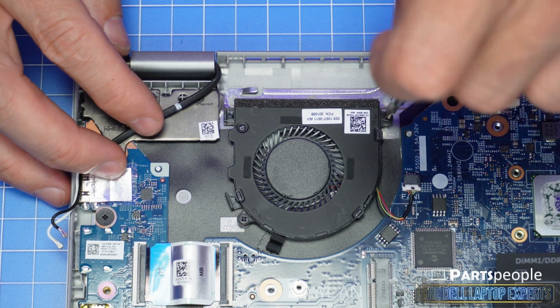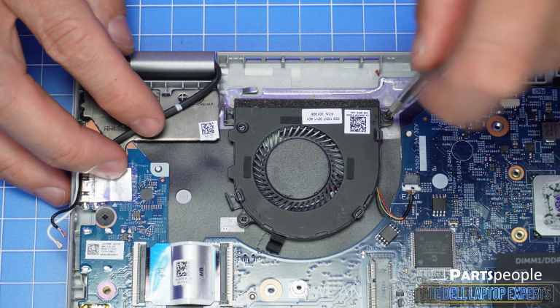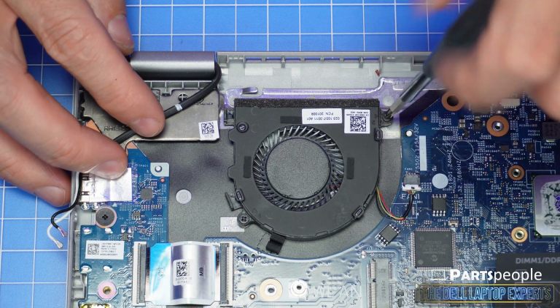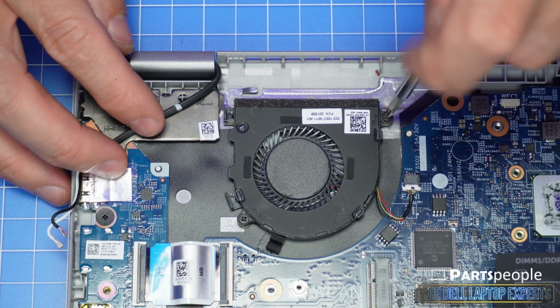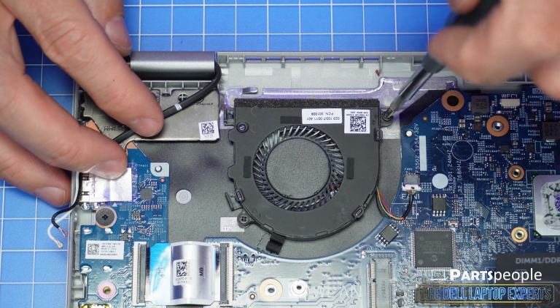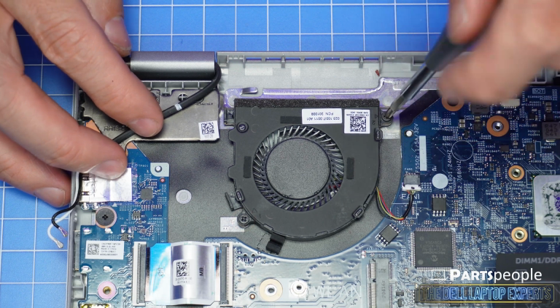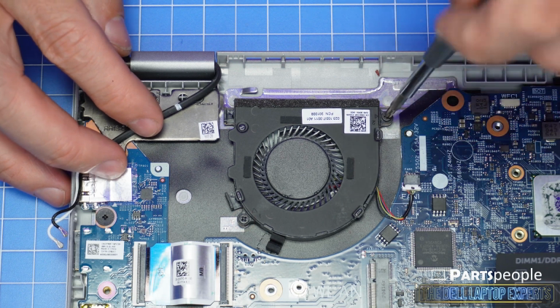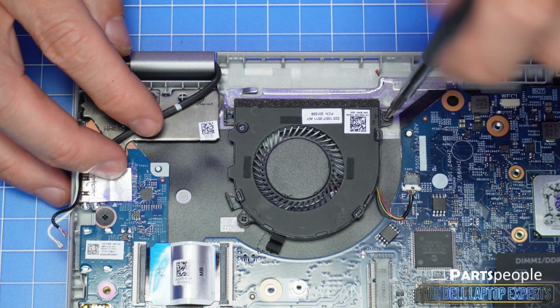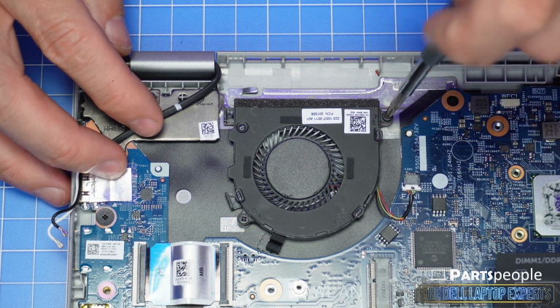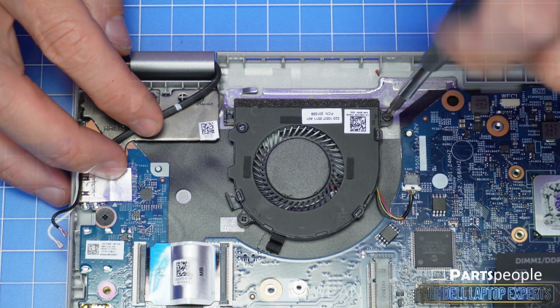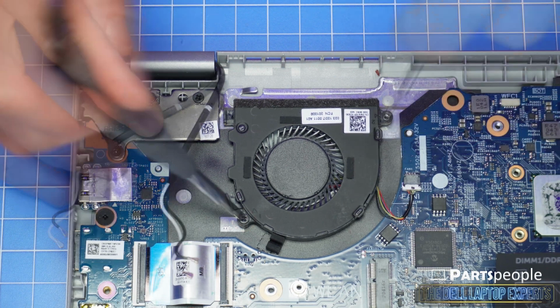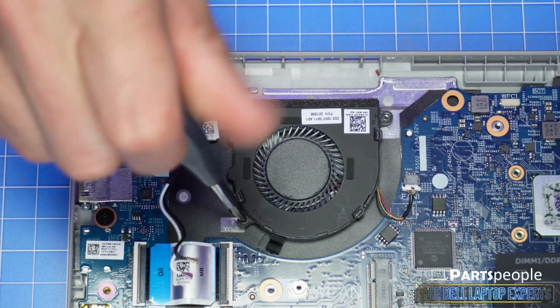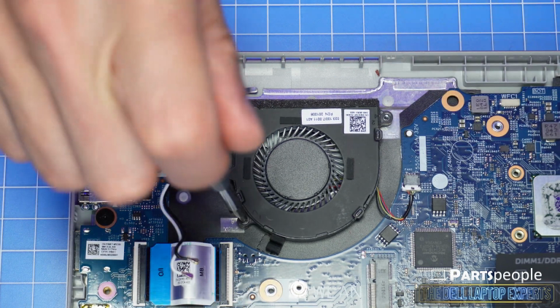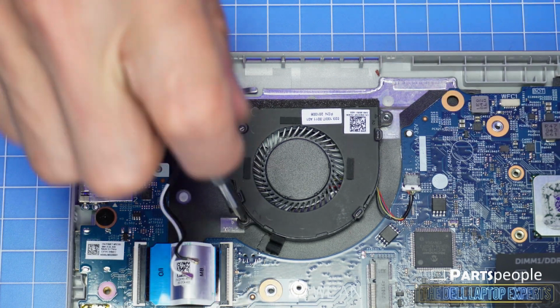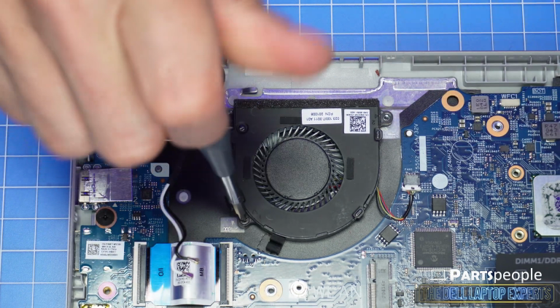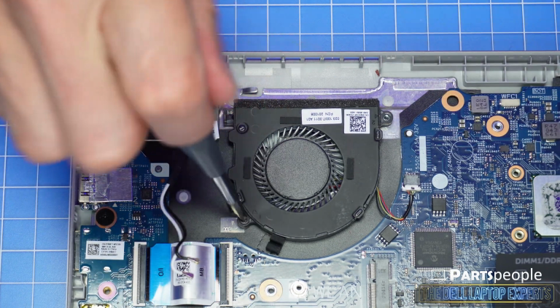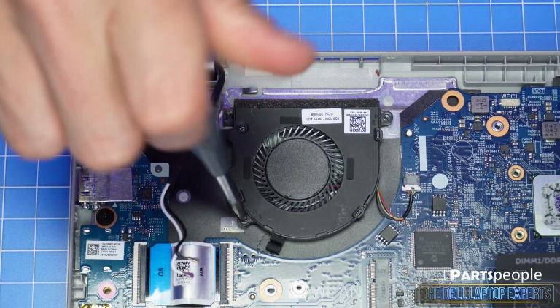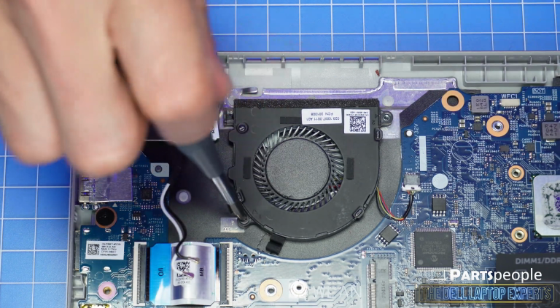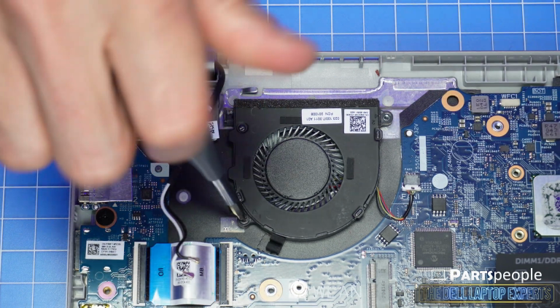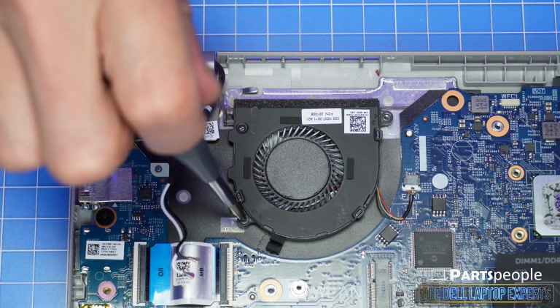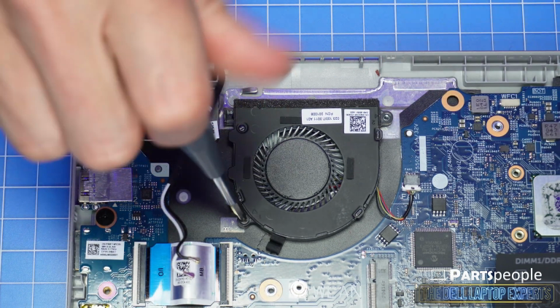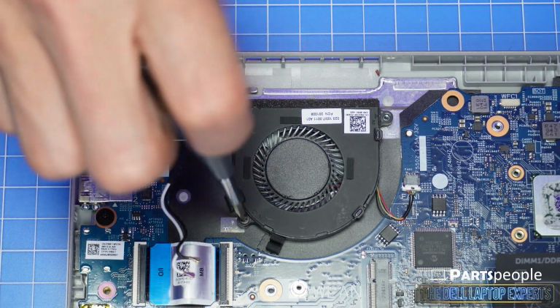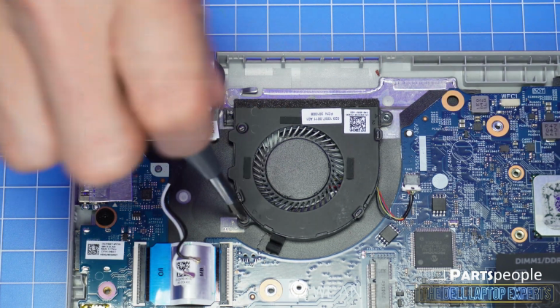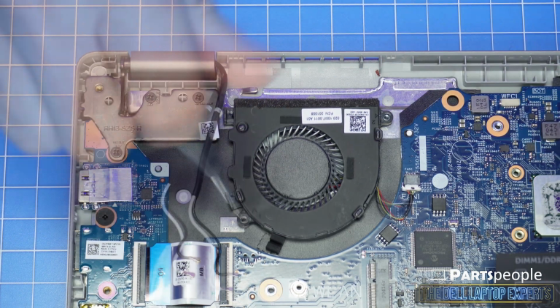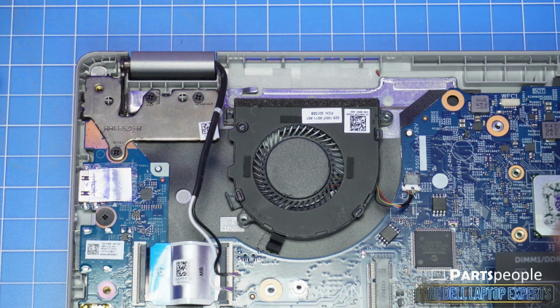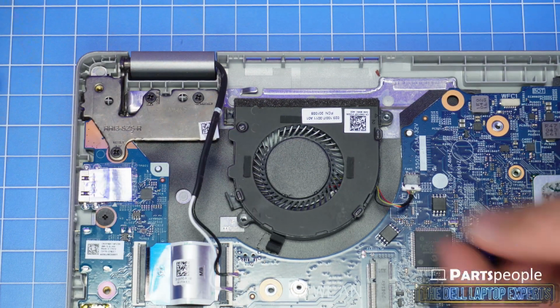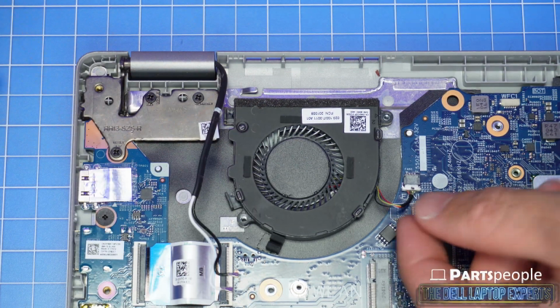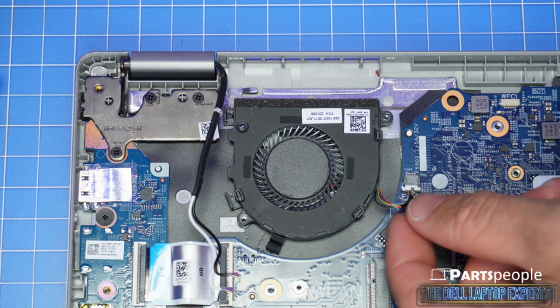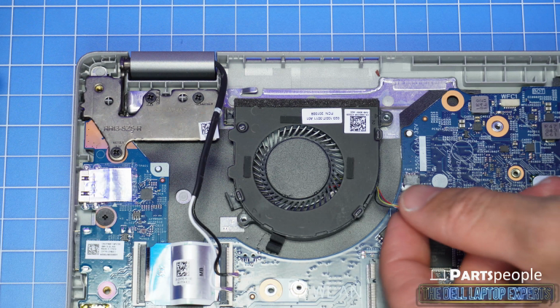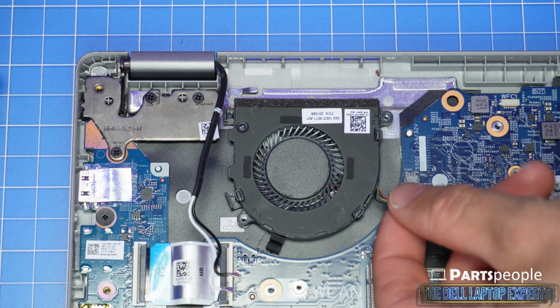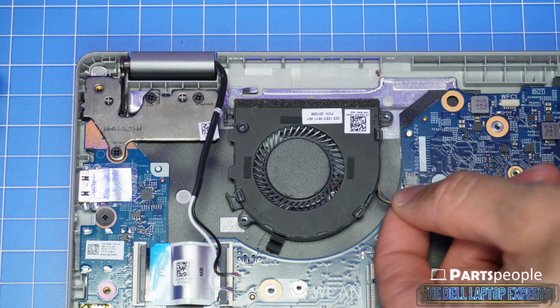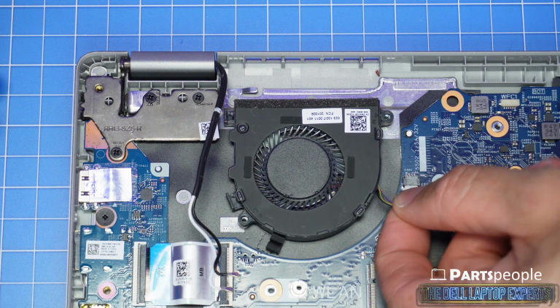Unscrew the cooling fan, then disconnect and remove it.